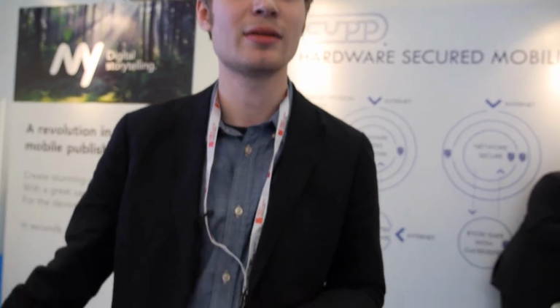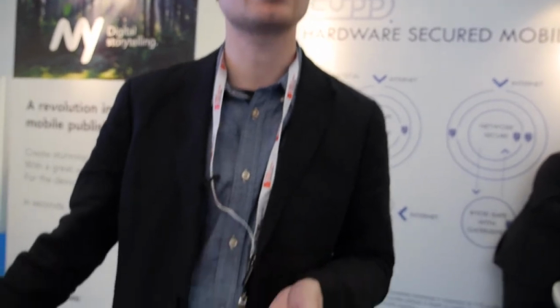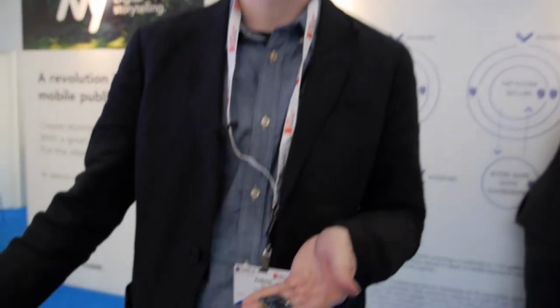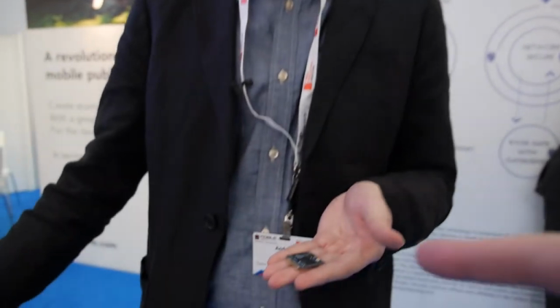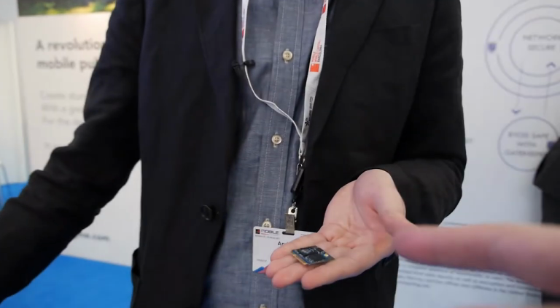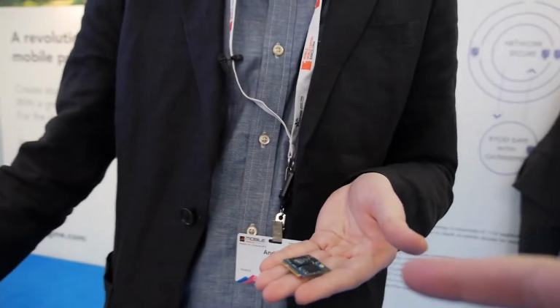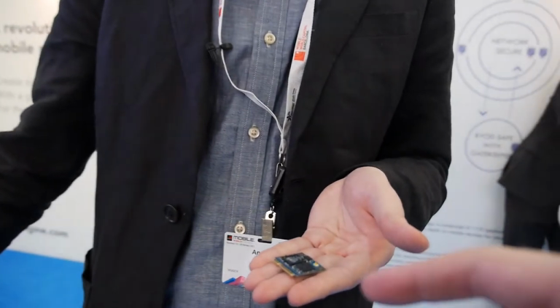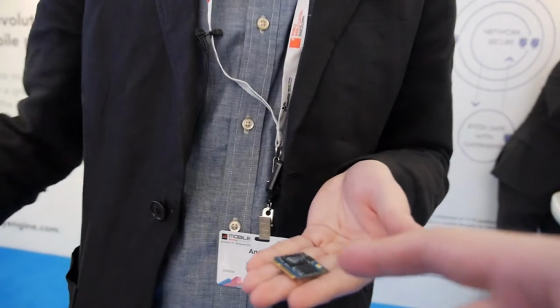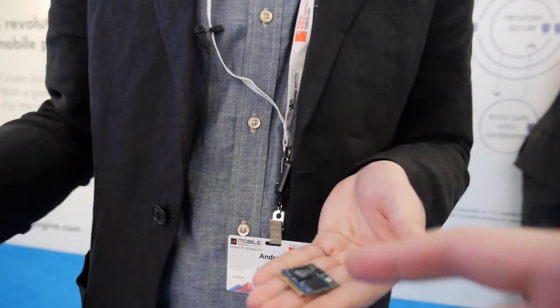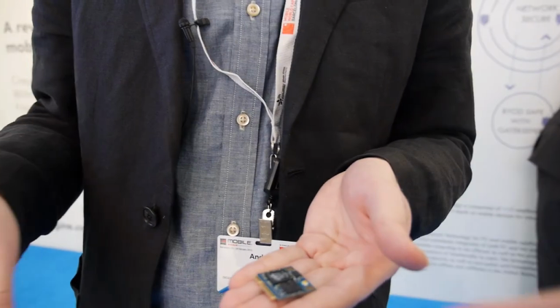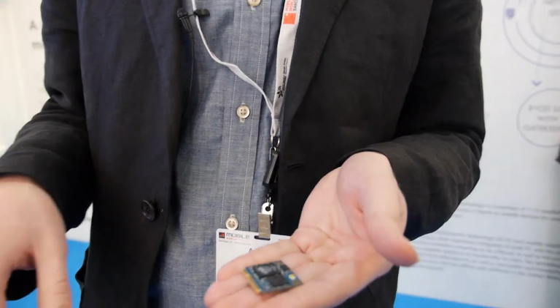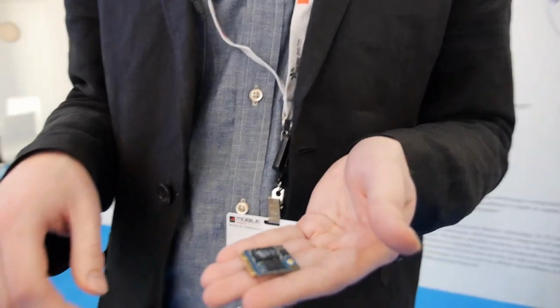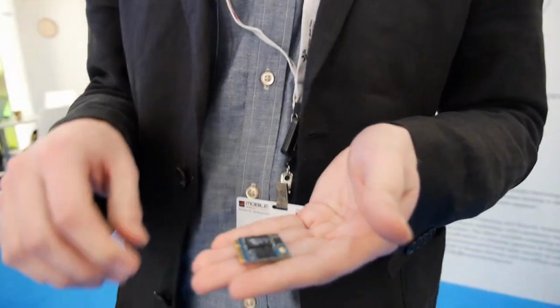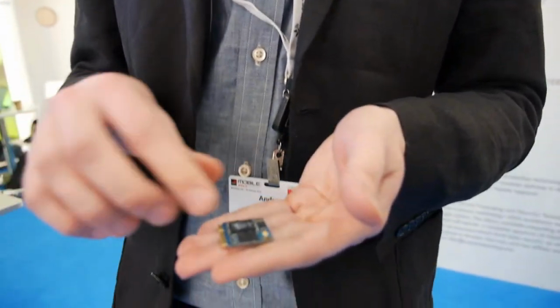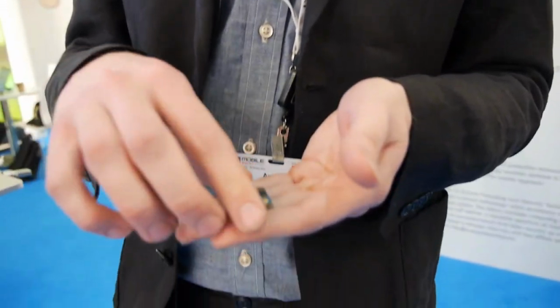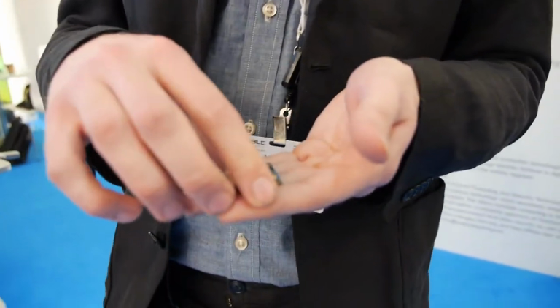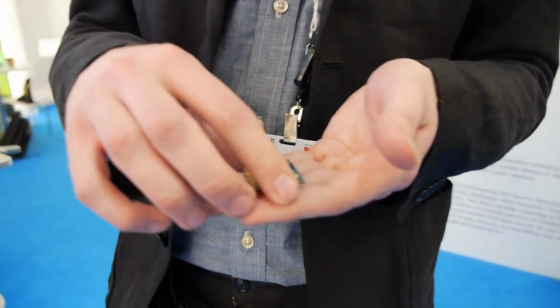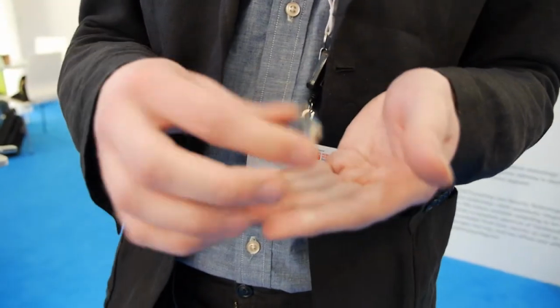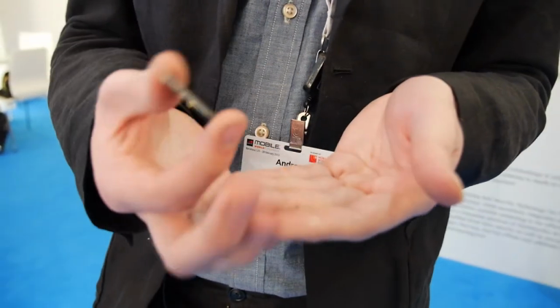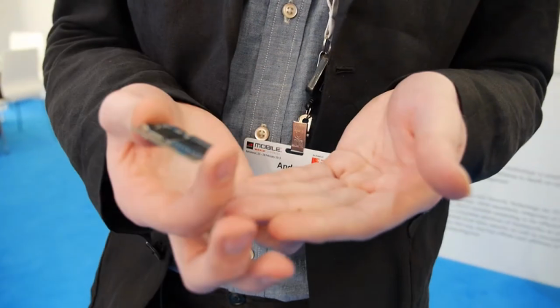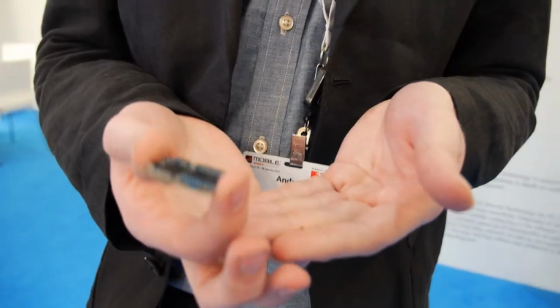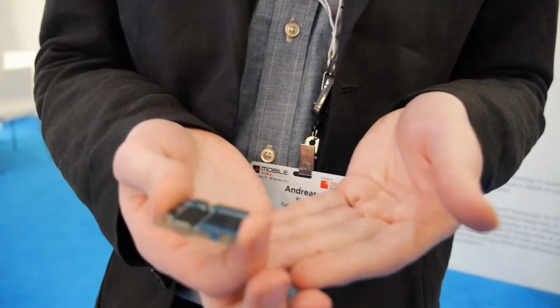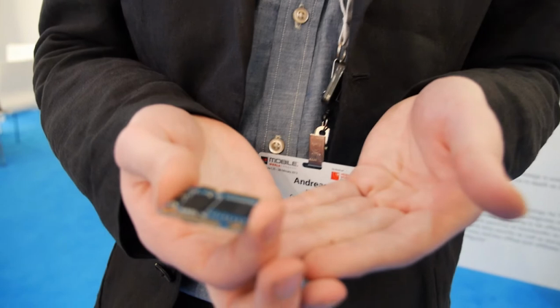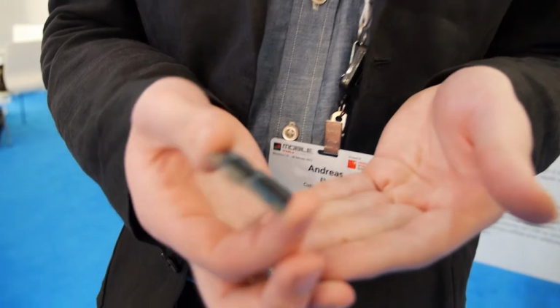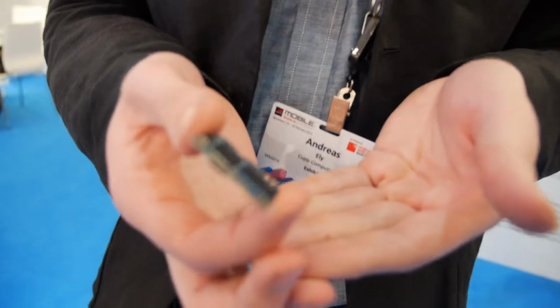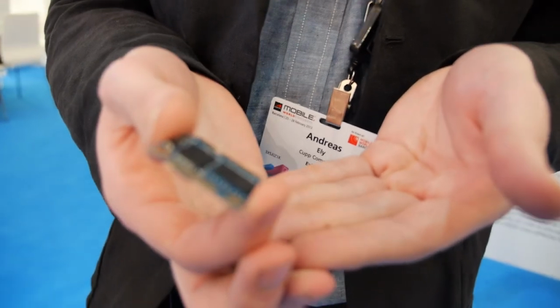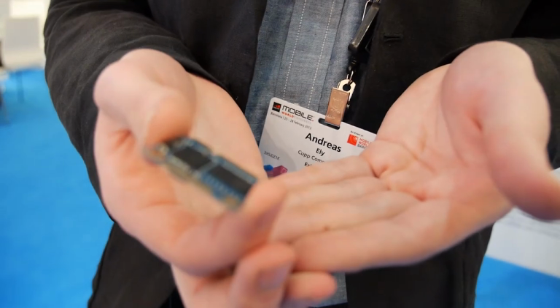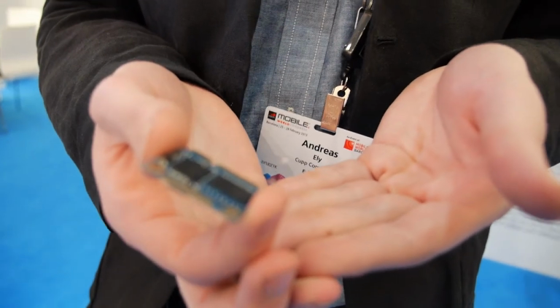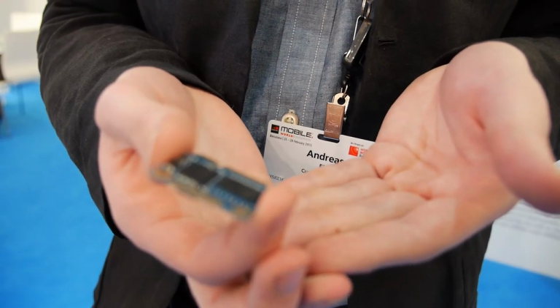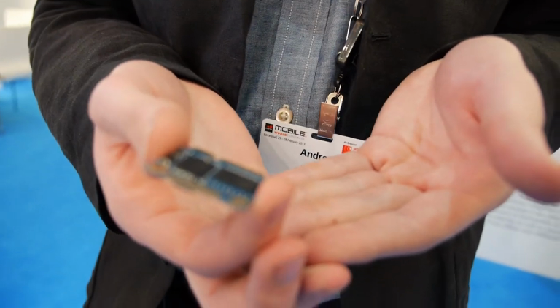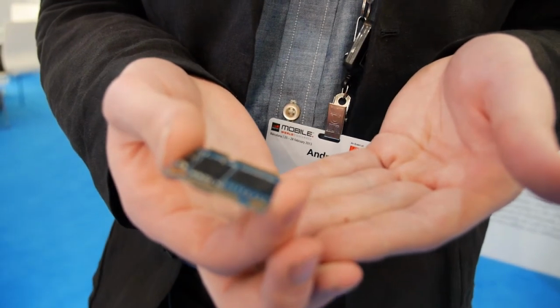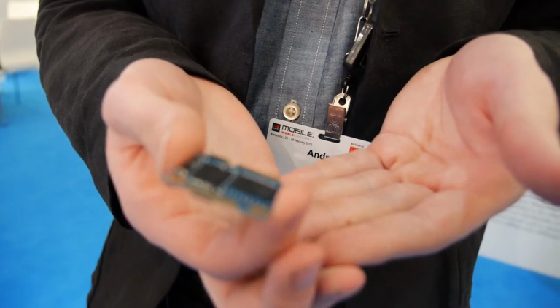What's on the other side here — what's behind? Just different chips — more stuff on the back.